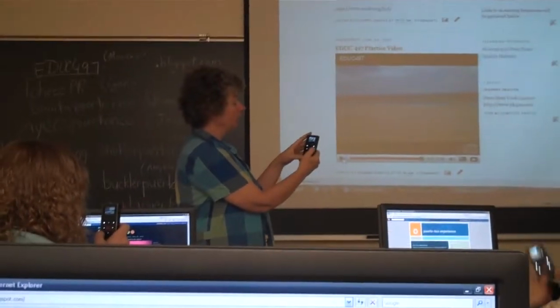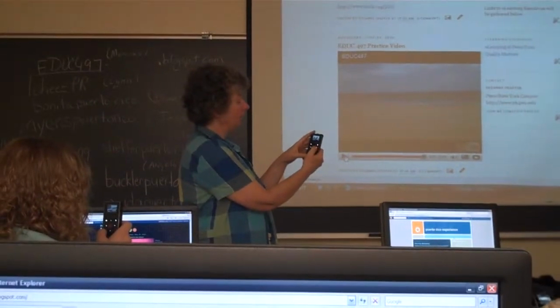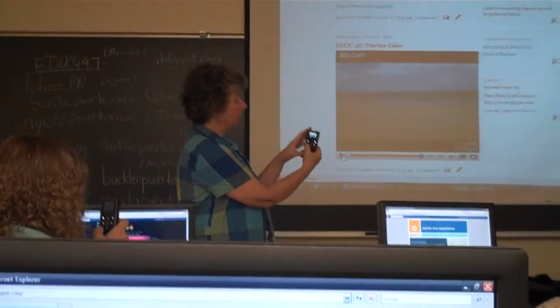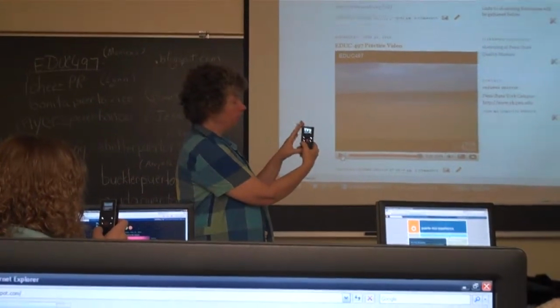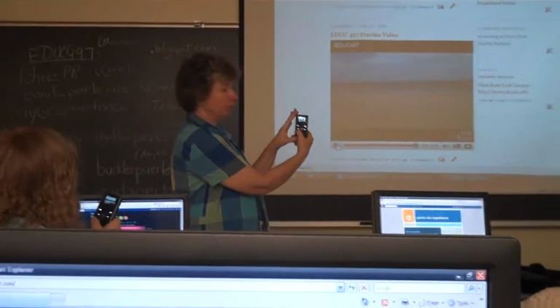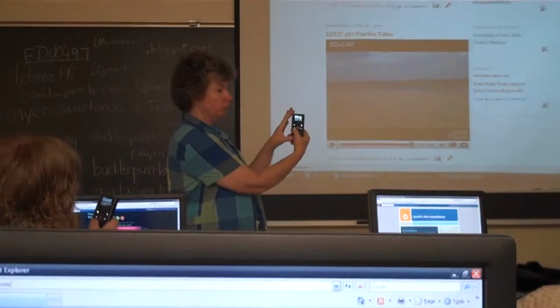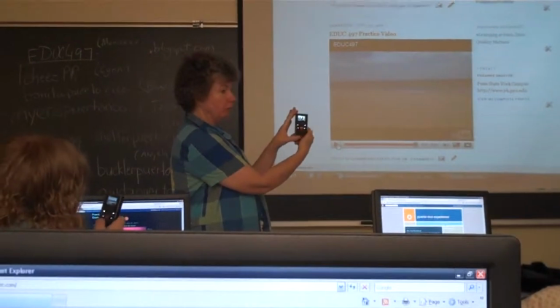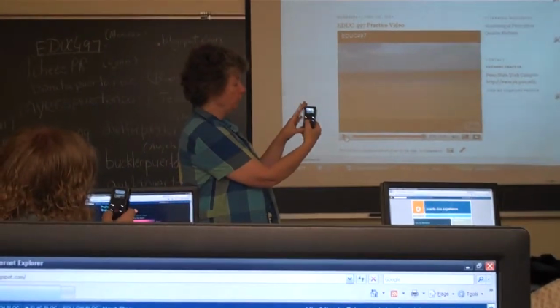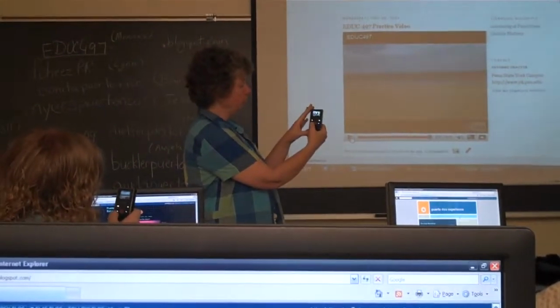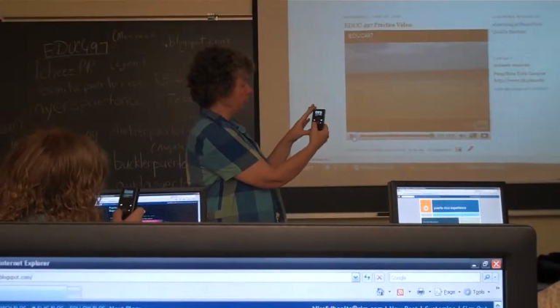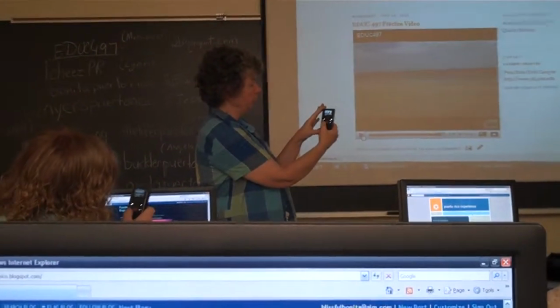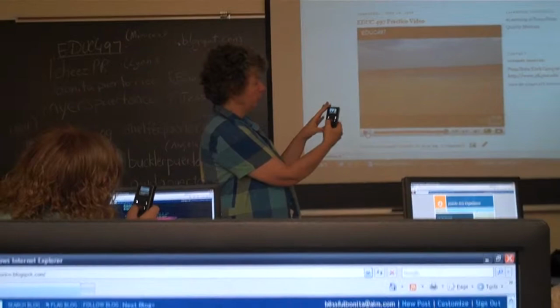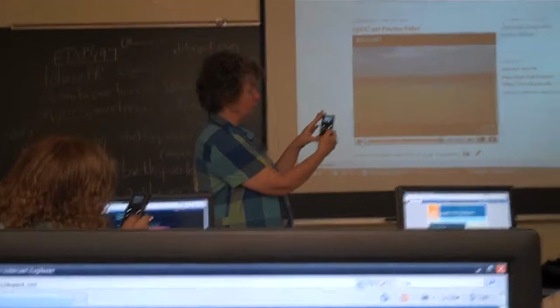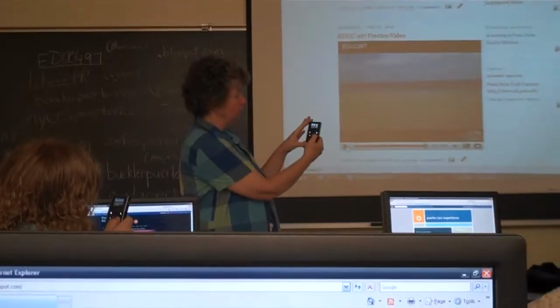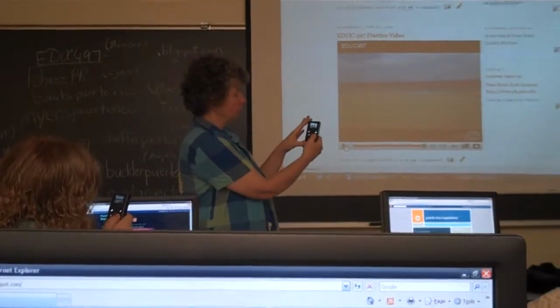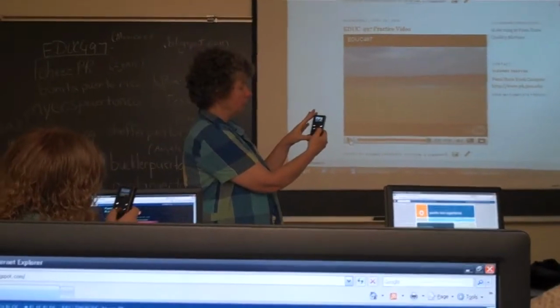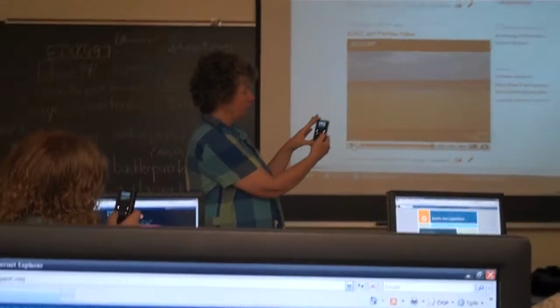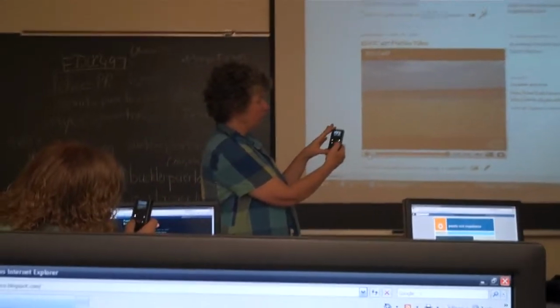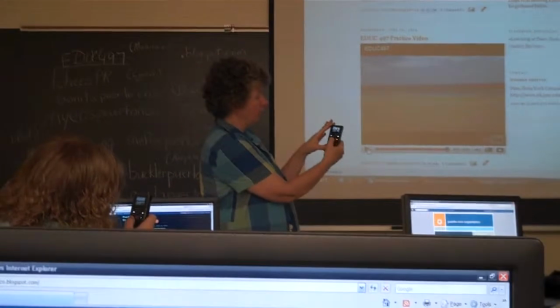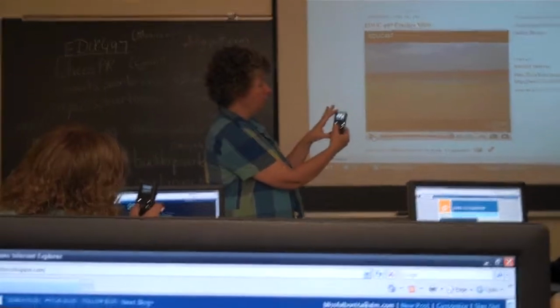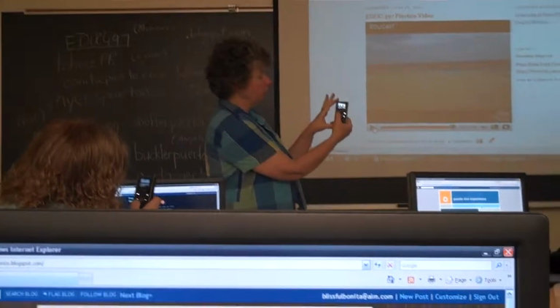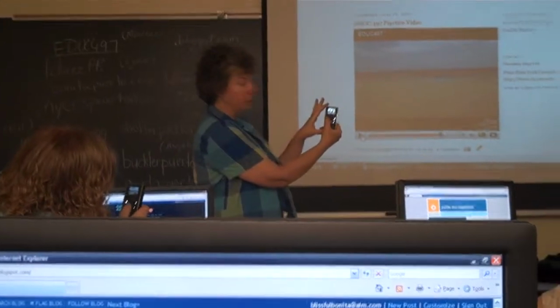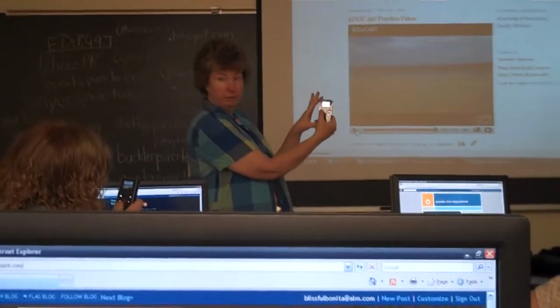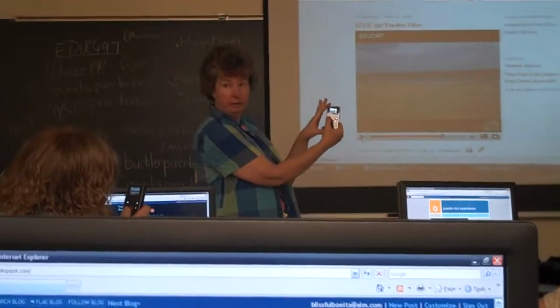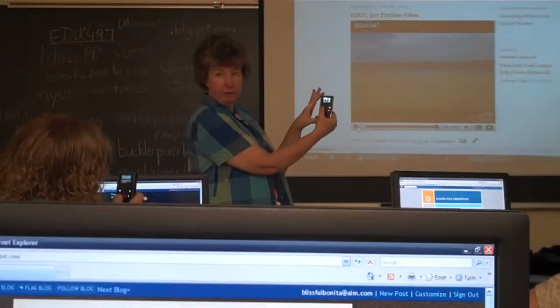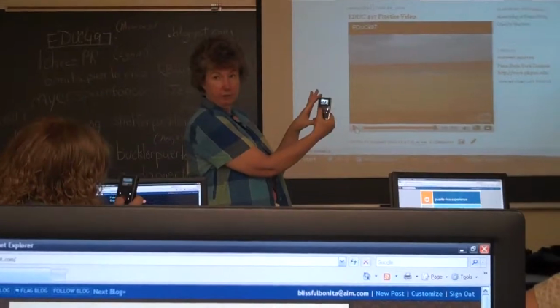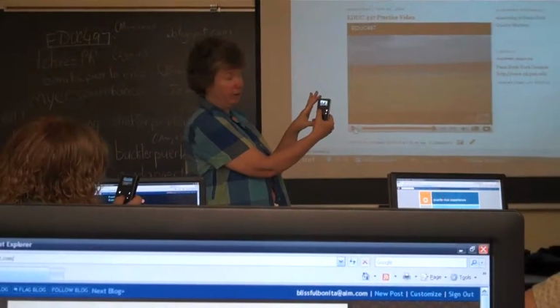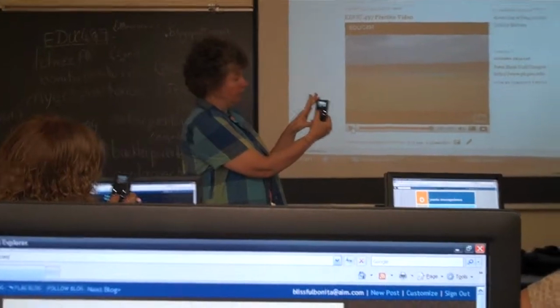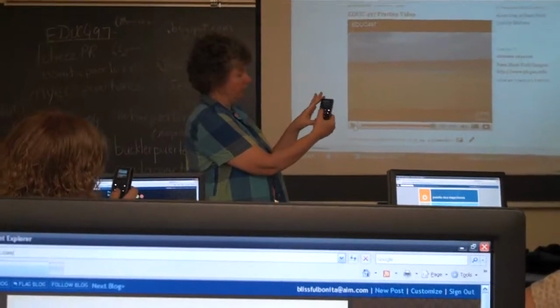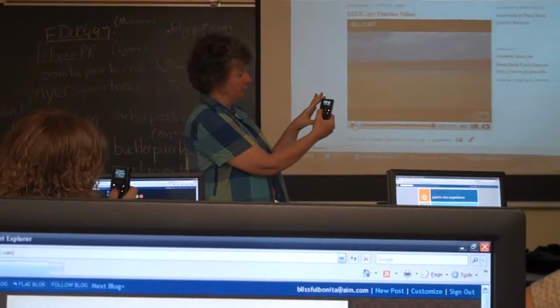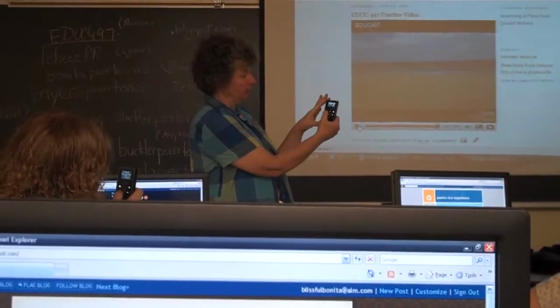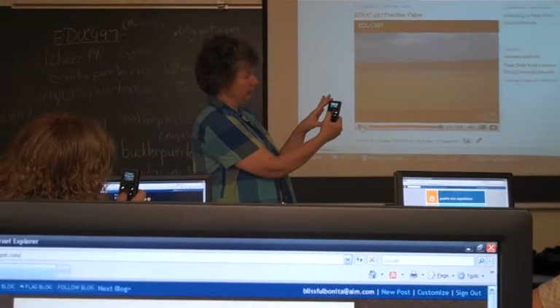The left and right buttons will let you go through your clips, right? And then if you push the play button in the top left, that'll let you play it.